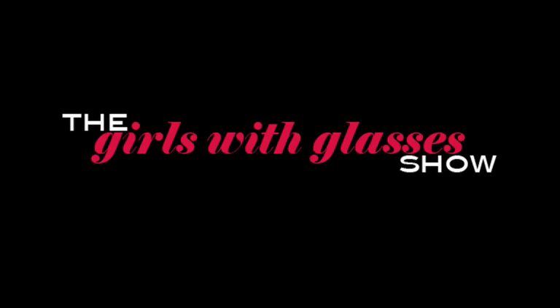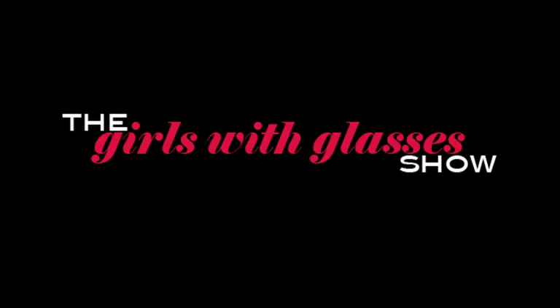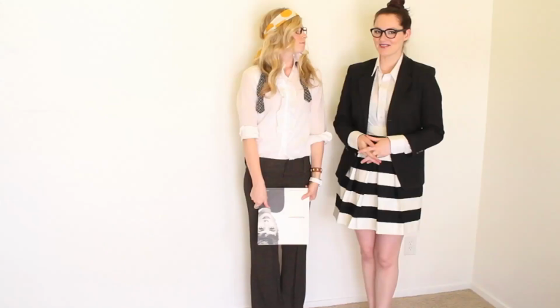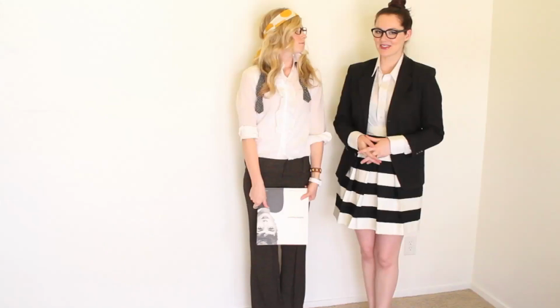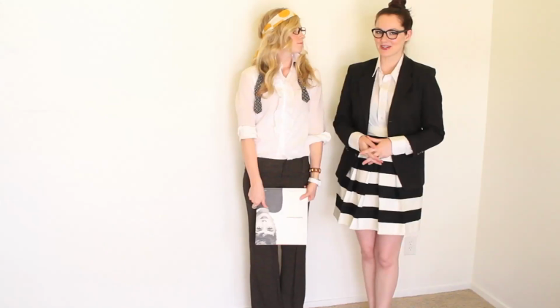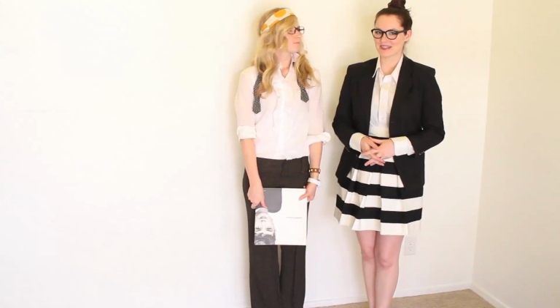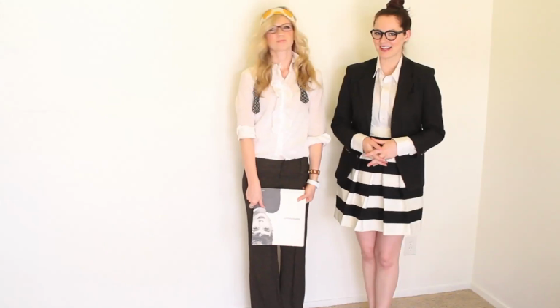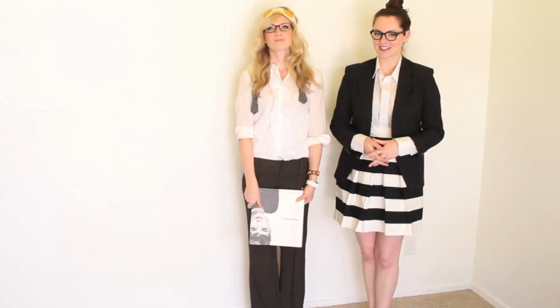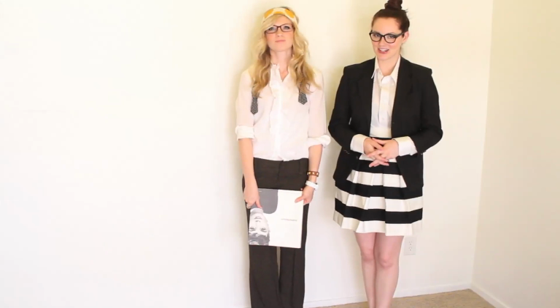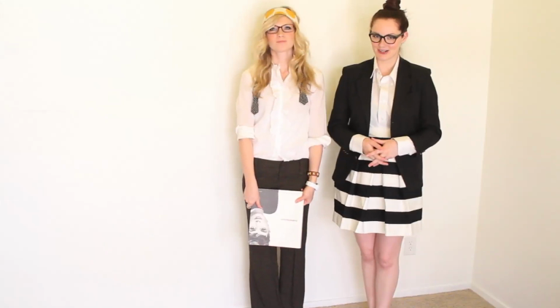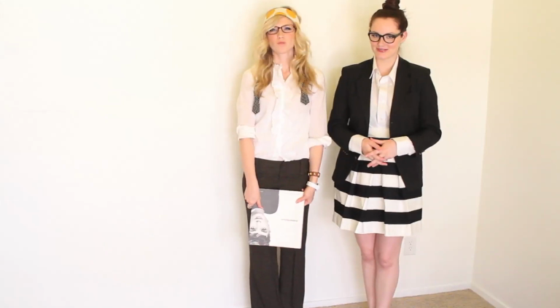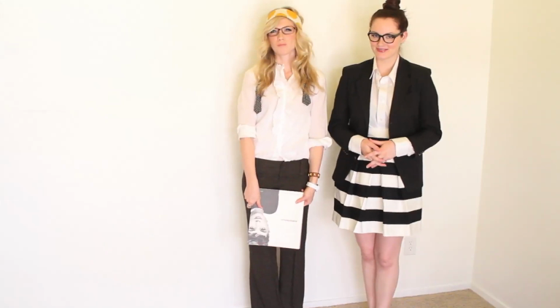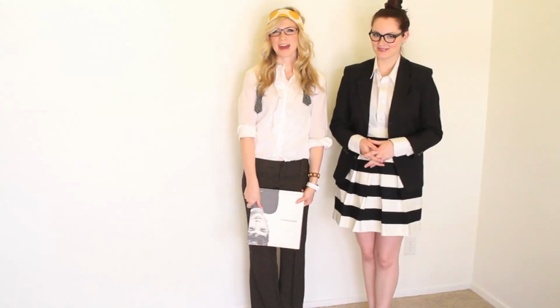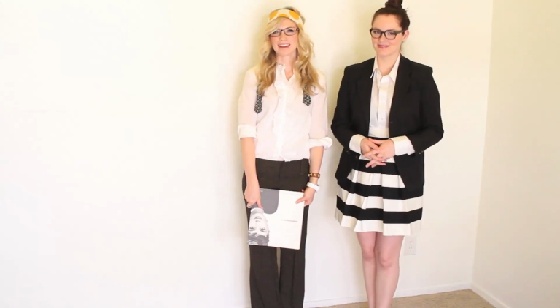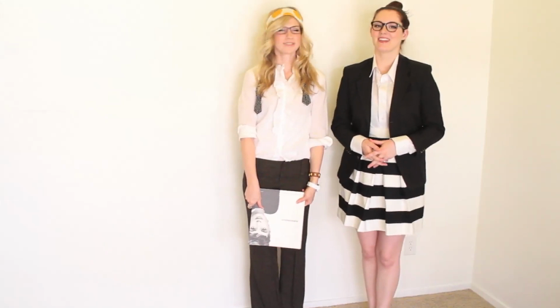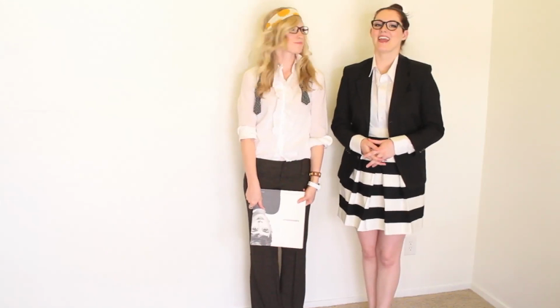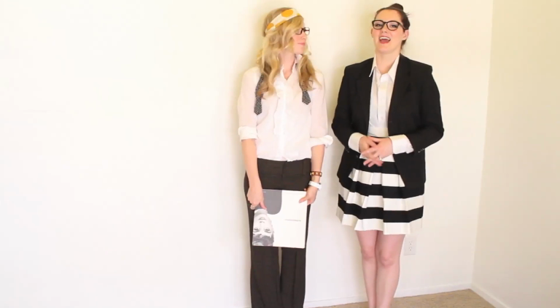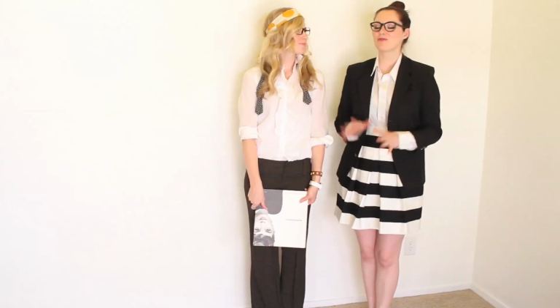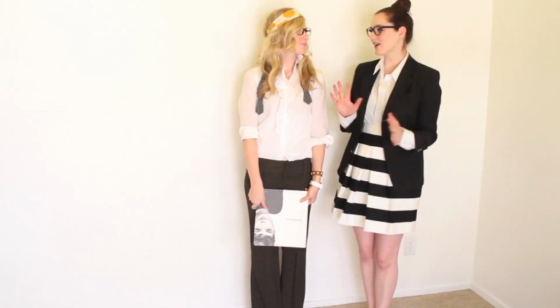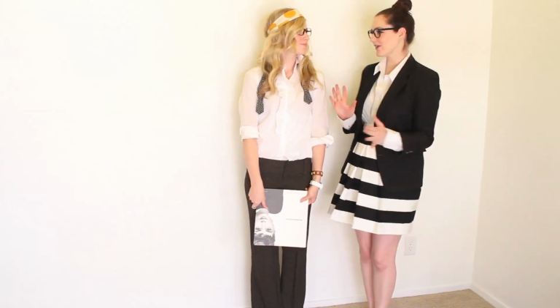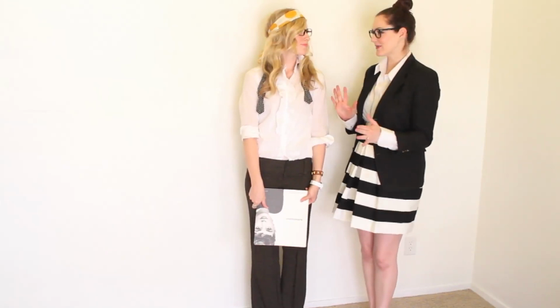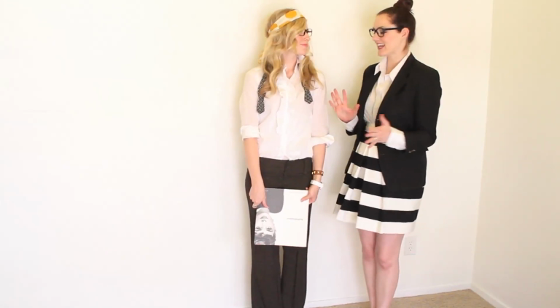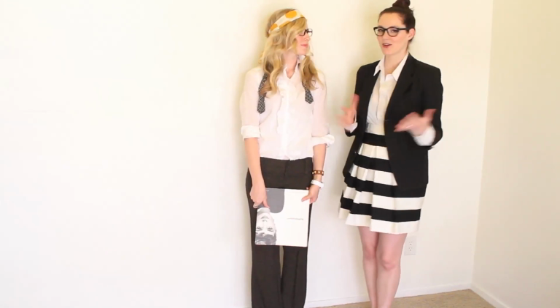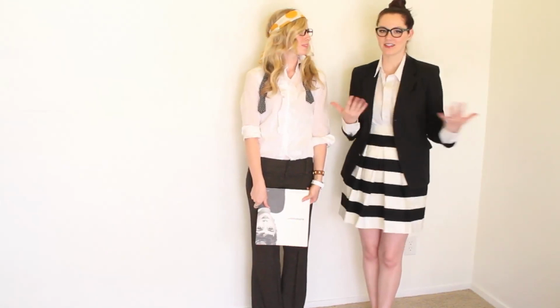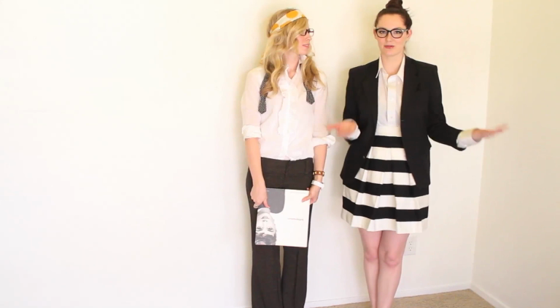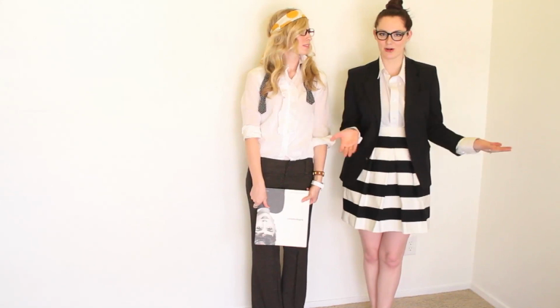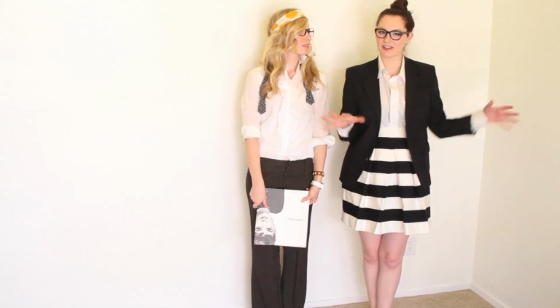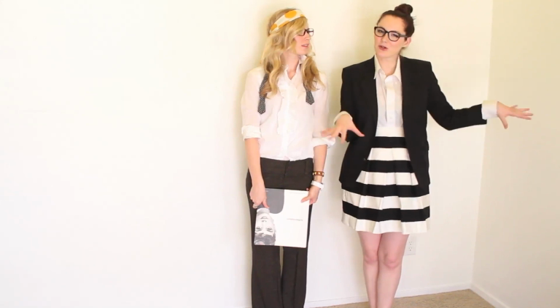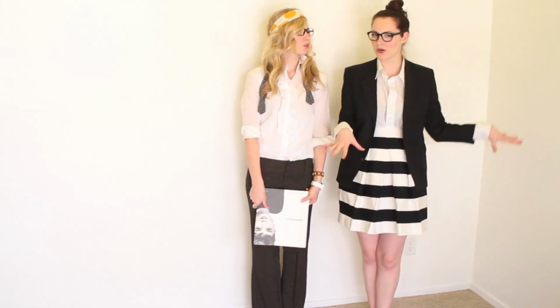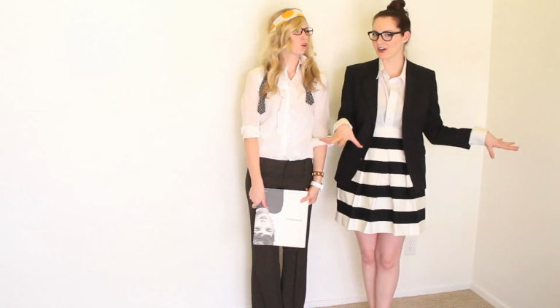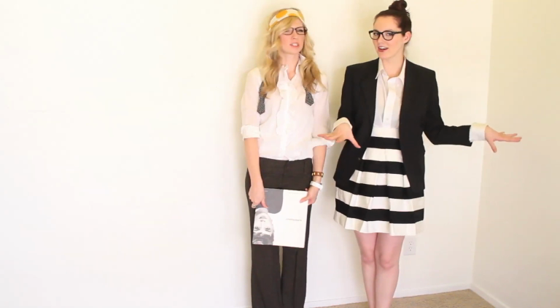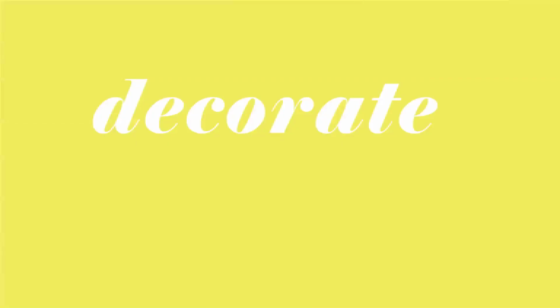Welcome to the Girls With Glasses show. We're back, and we are going to put together a little room — a little corner space.